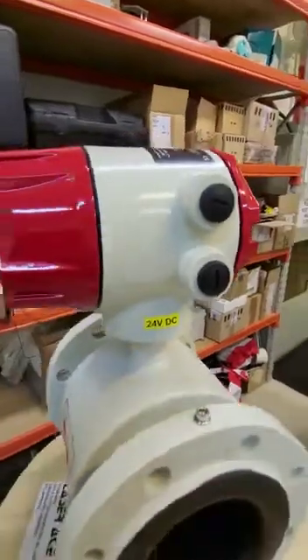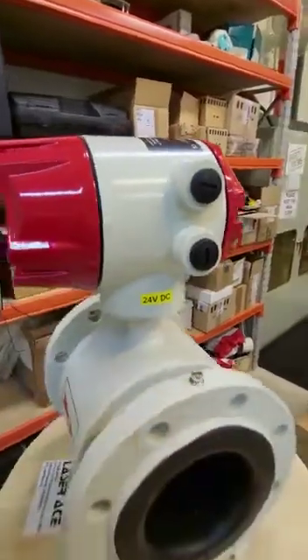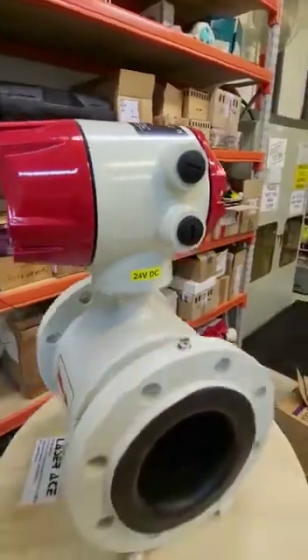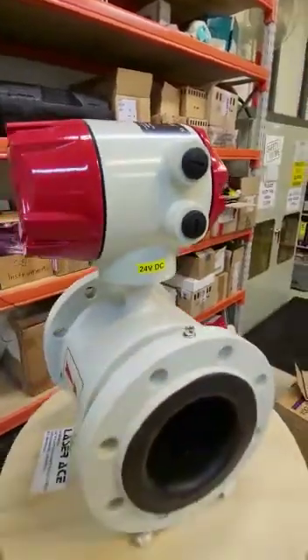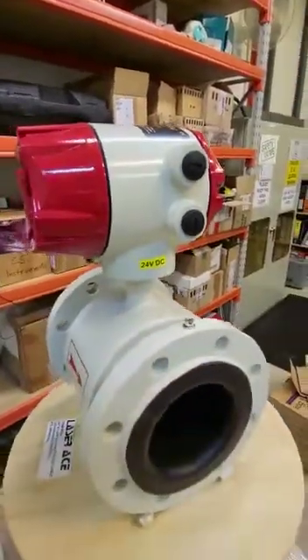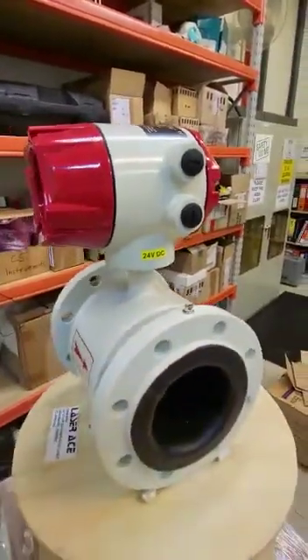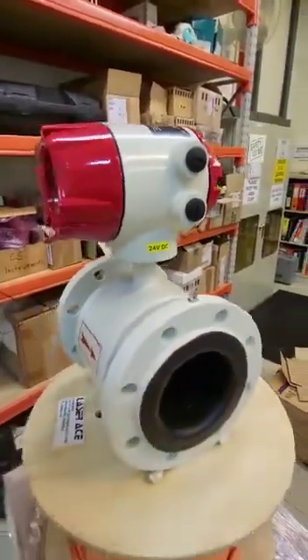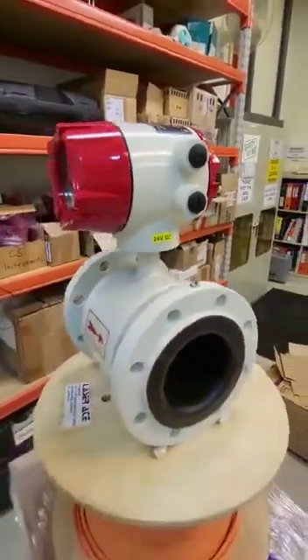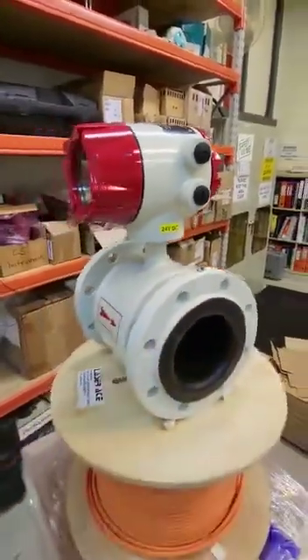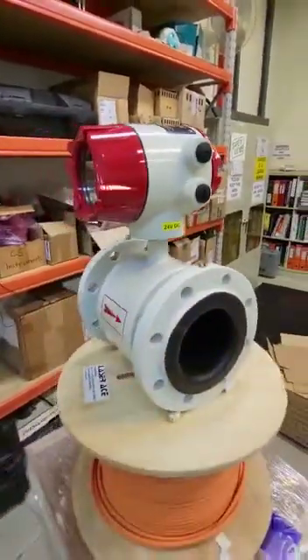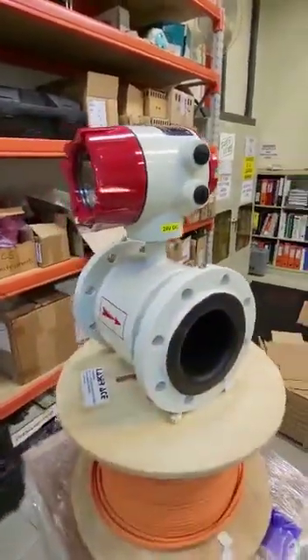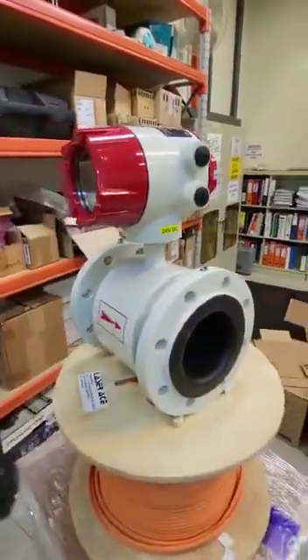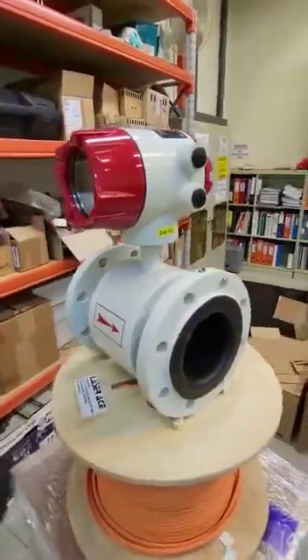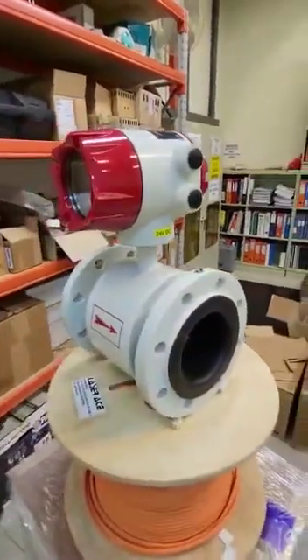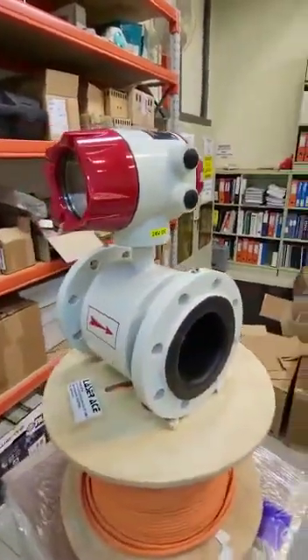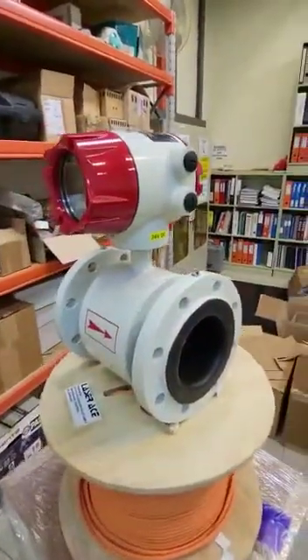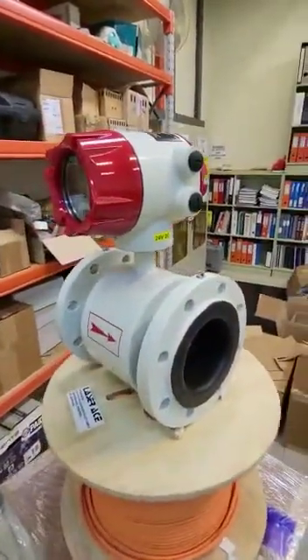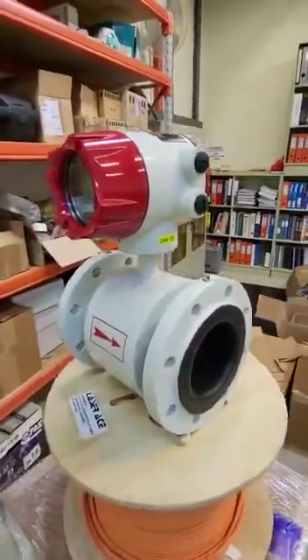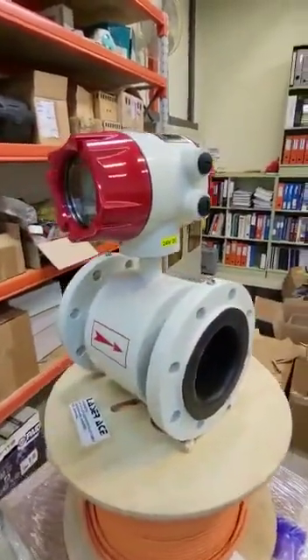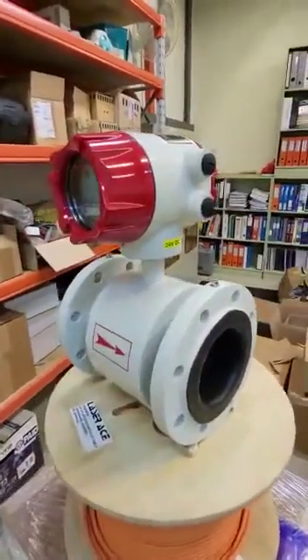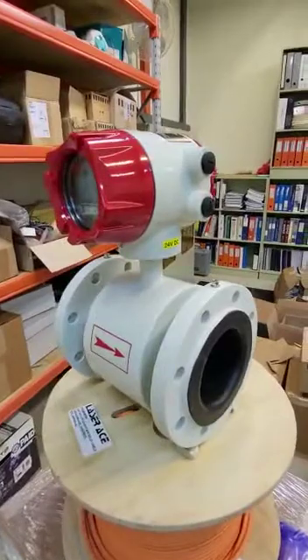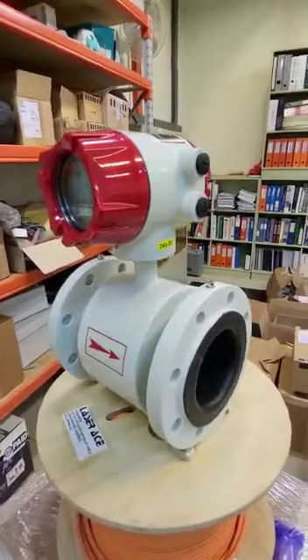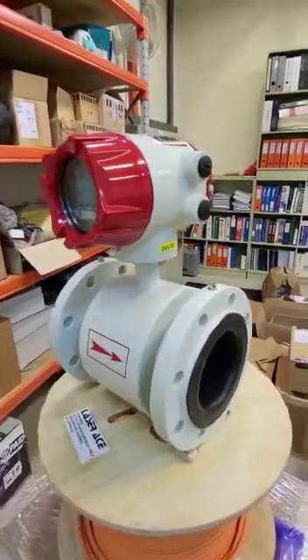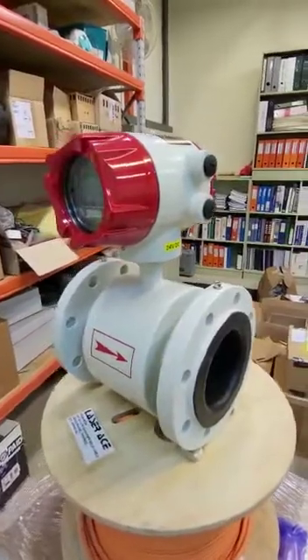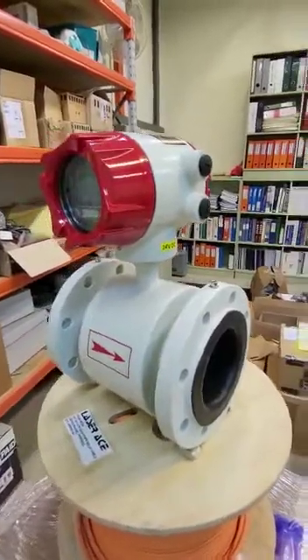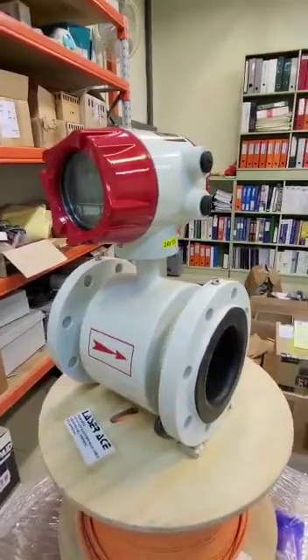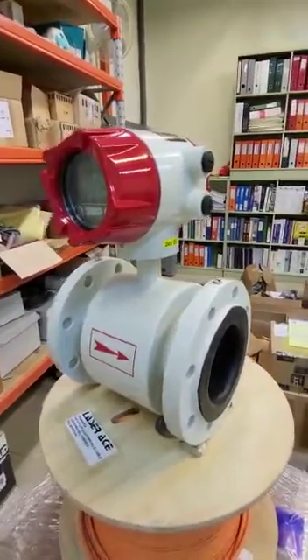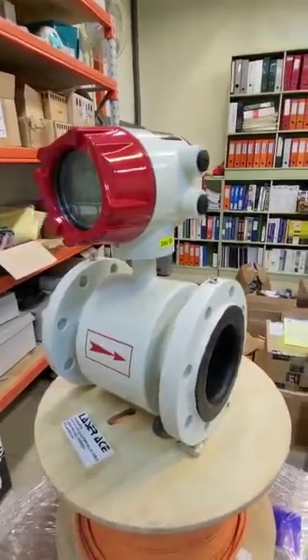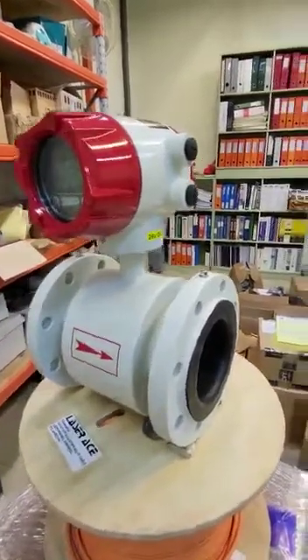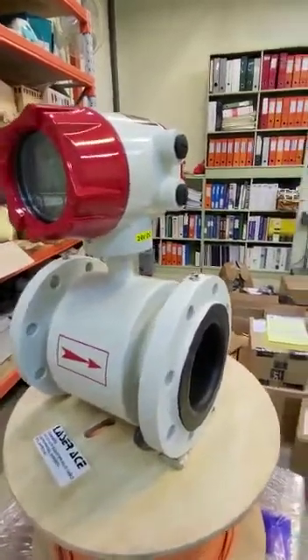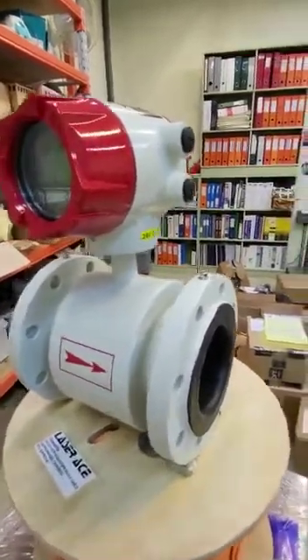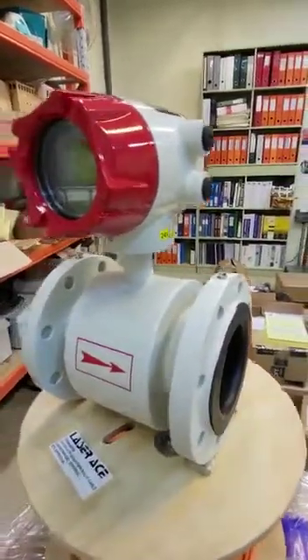You can see that this is beautiful, and the price is so much cheaper compared to Siemens.